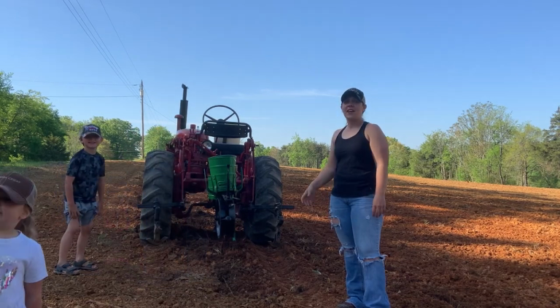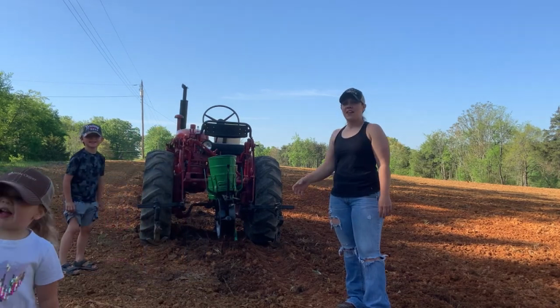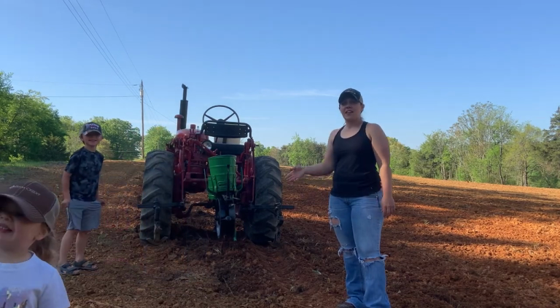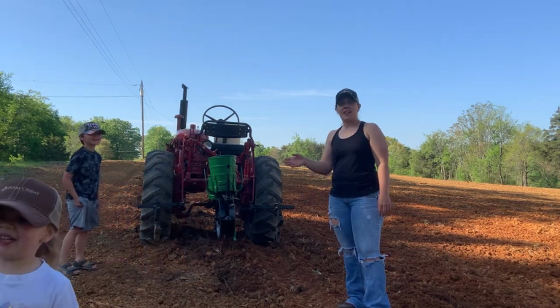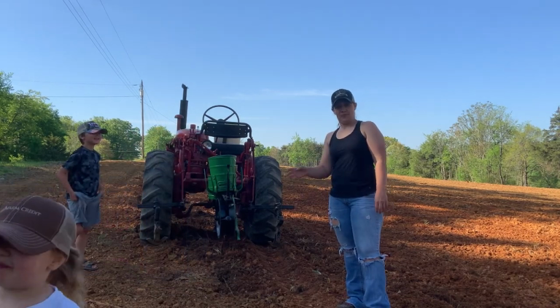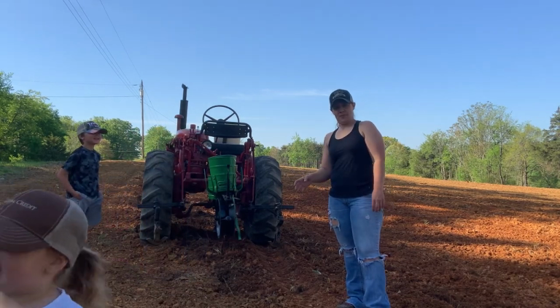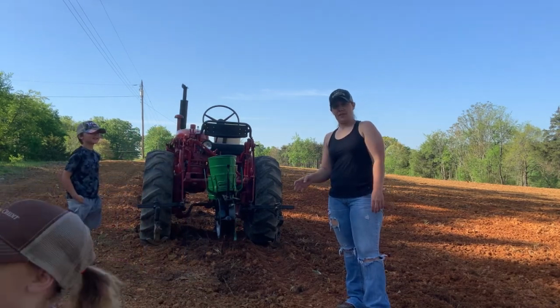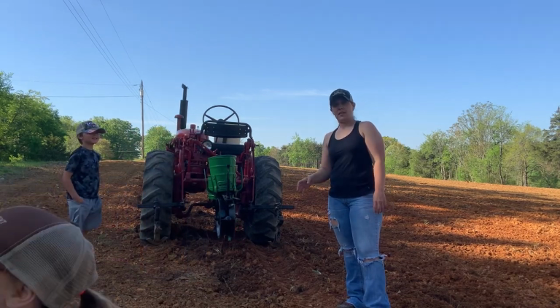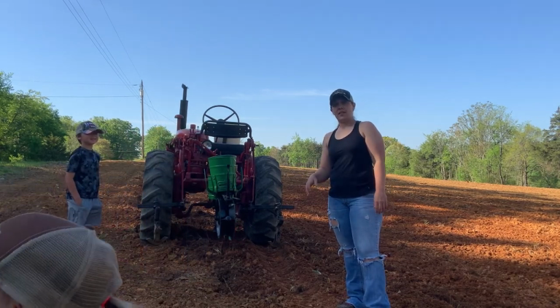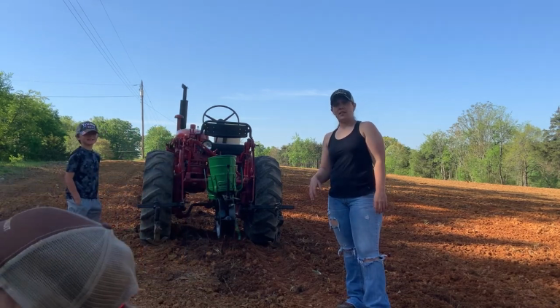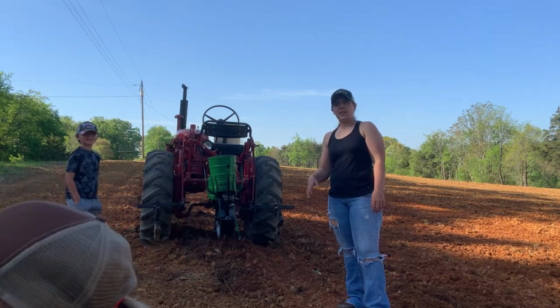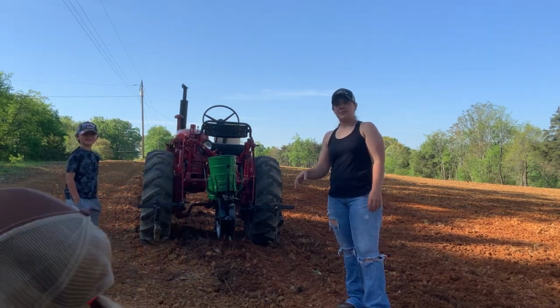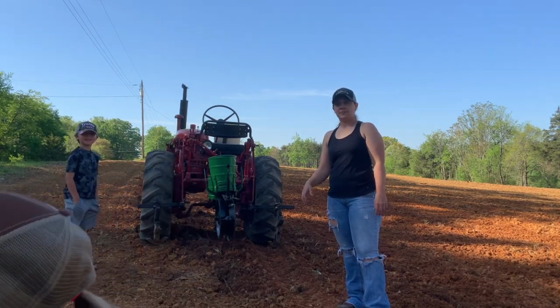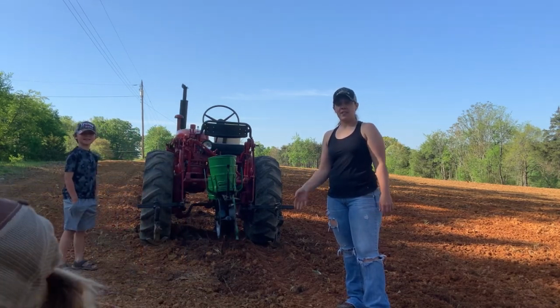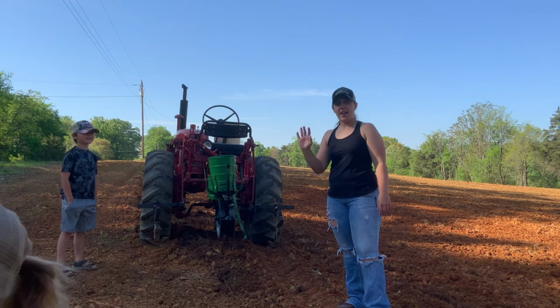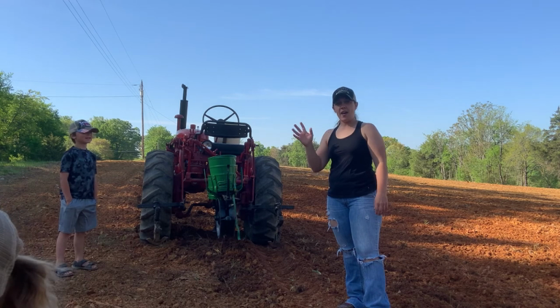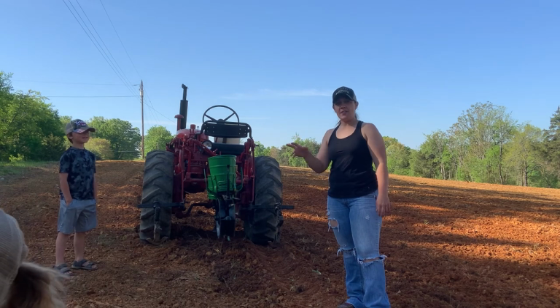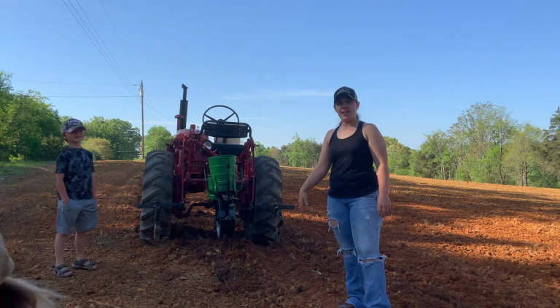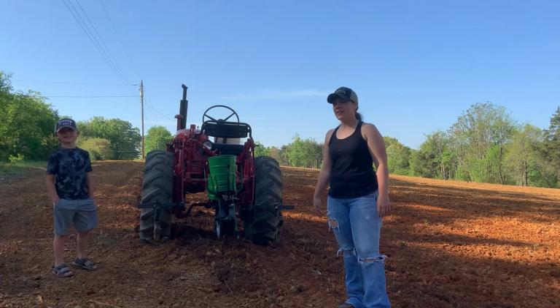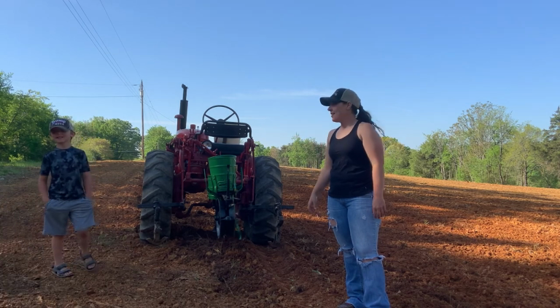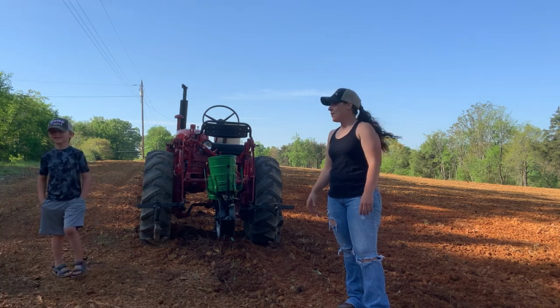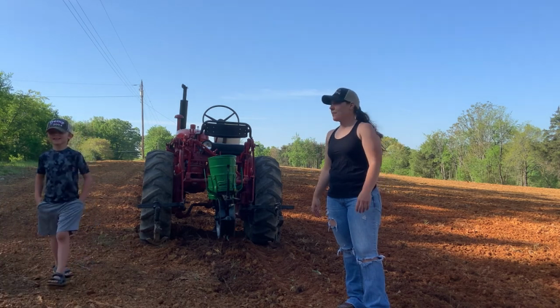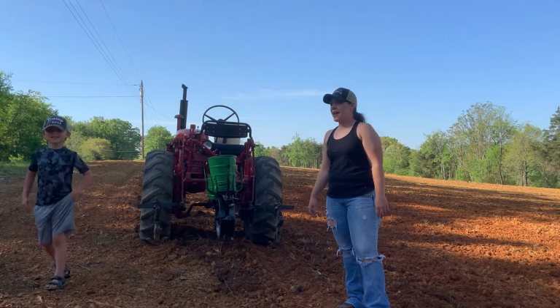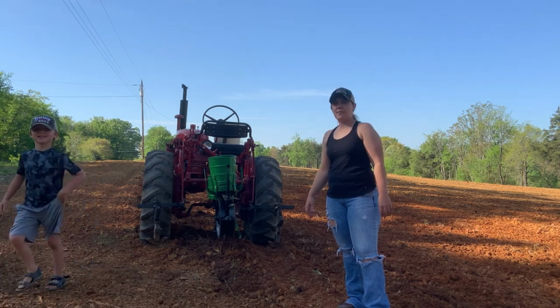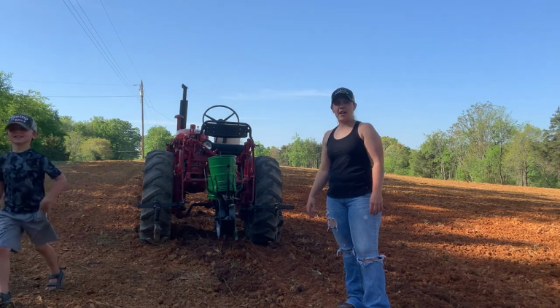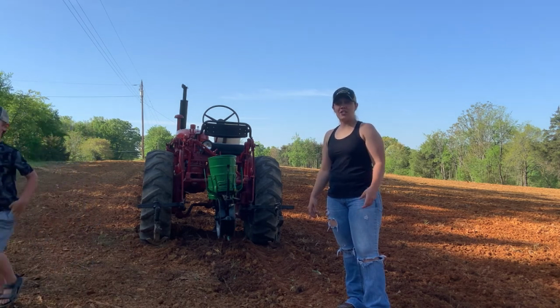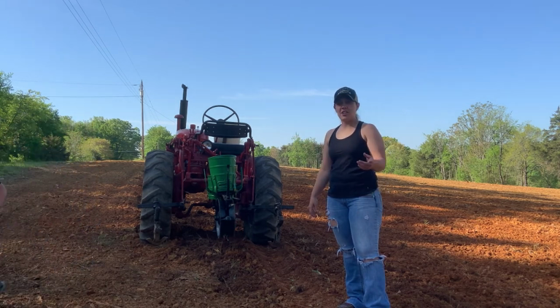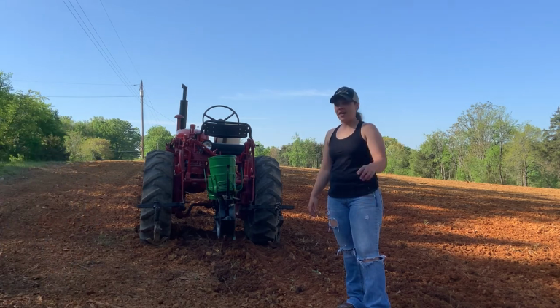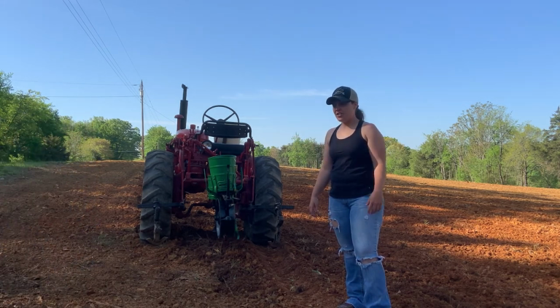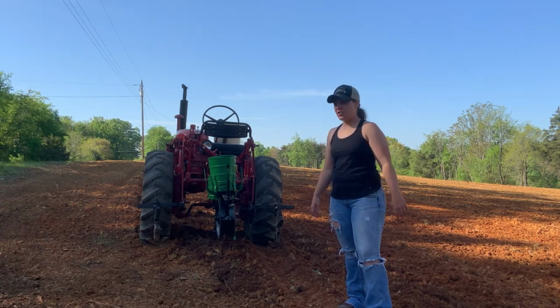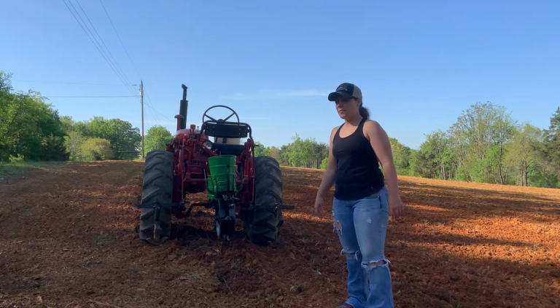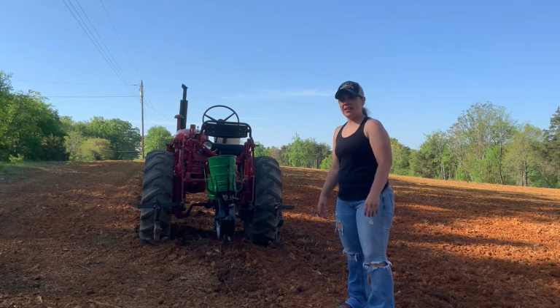Hey y'all, it's Megan. Welcome back. Glad you're here. Glad you joined me today.